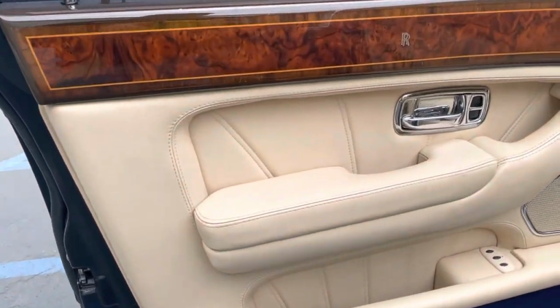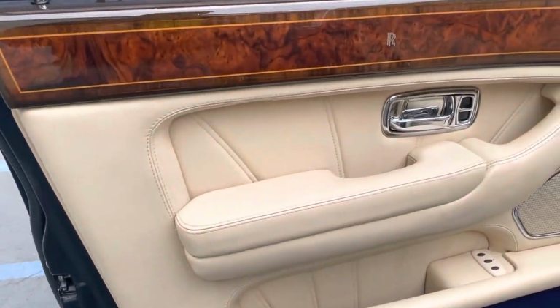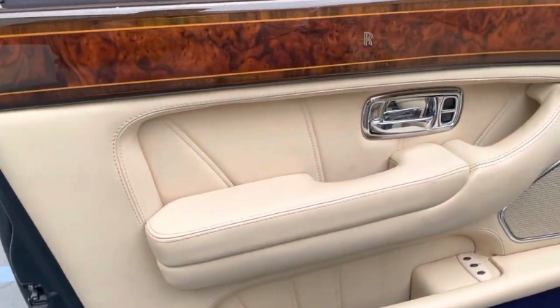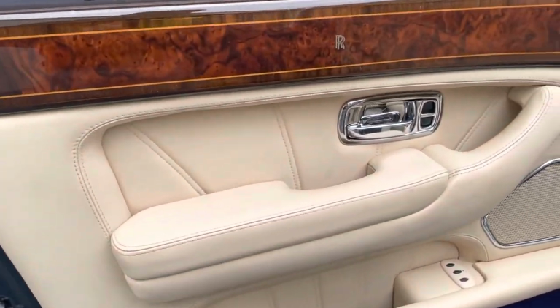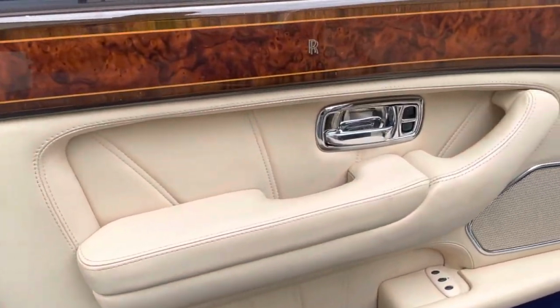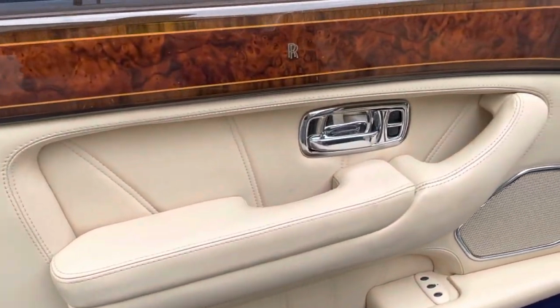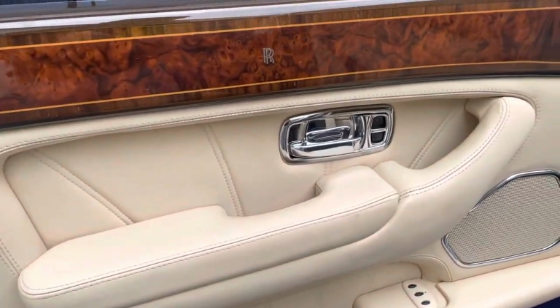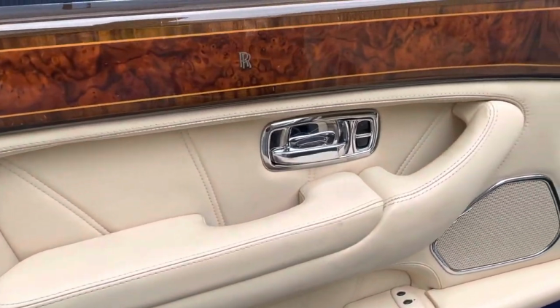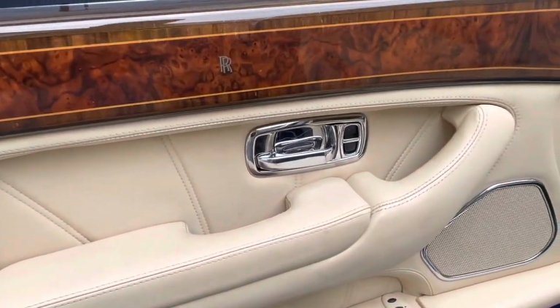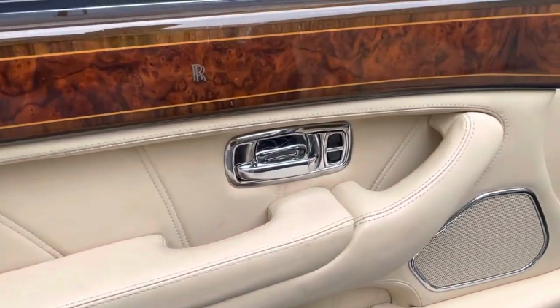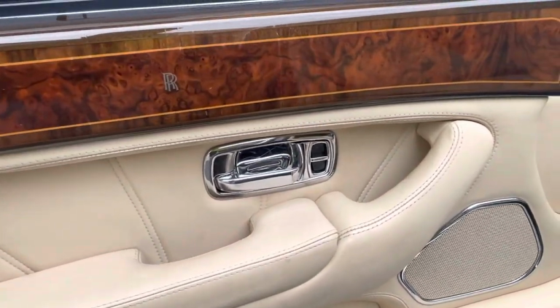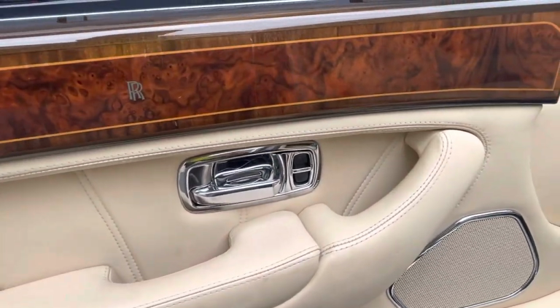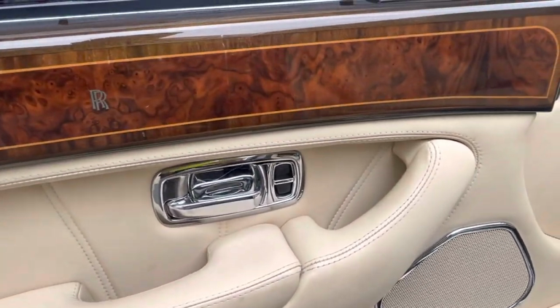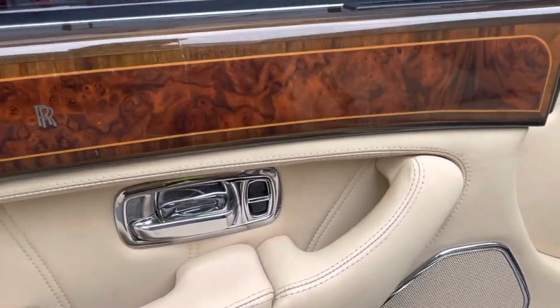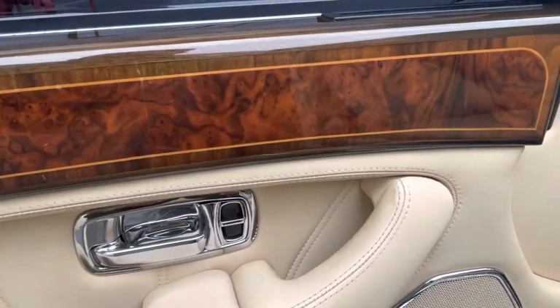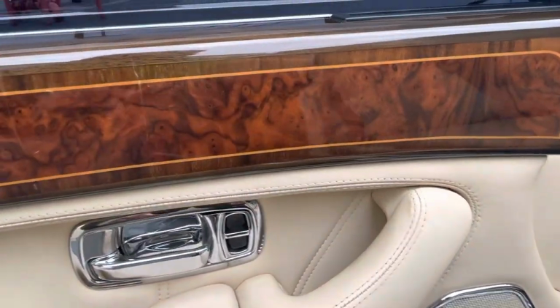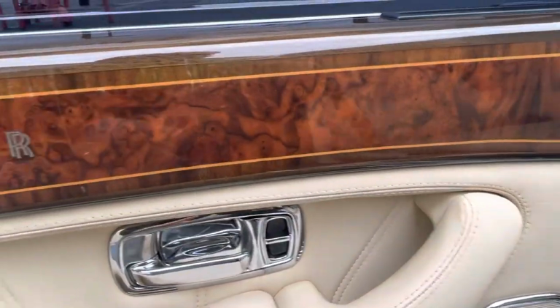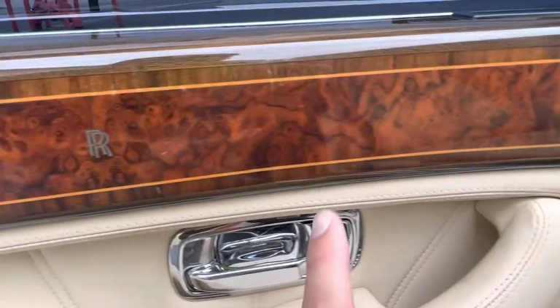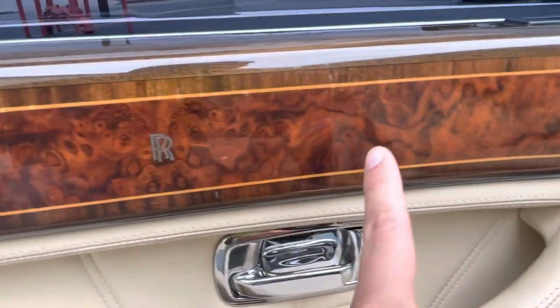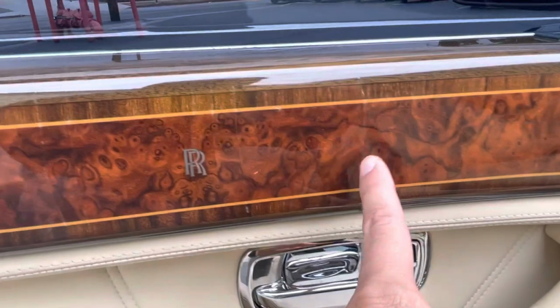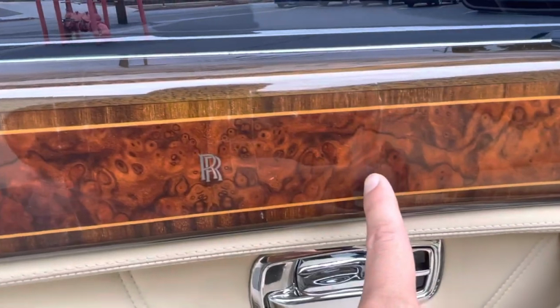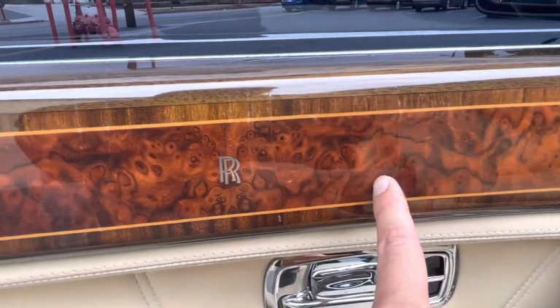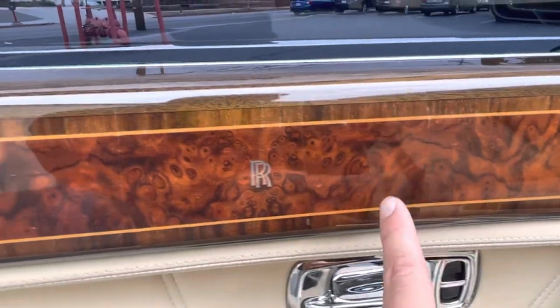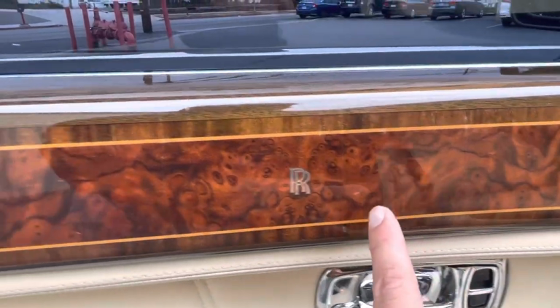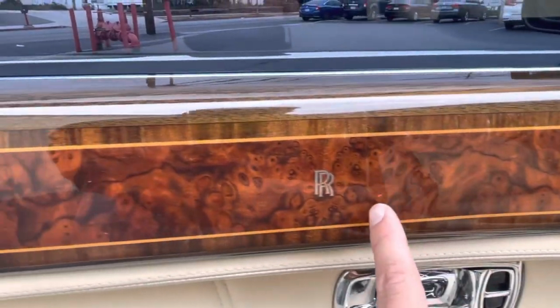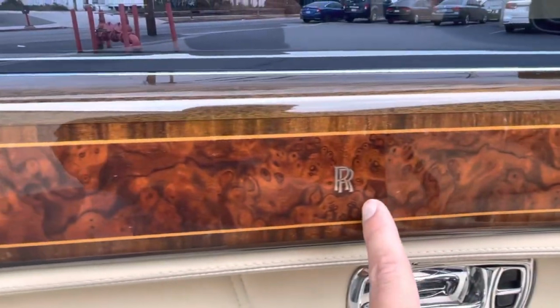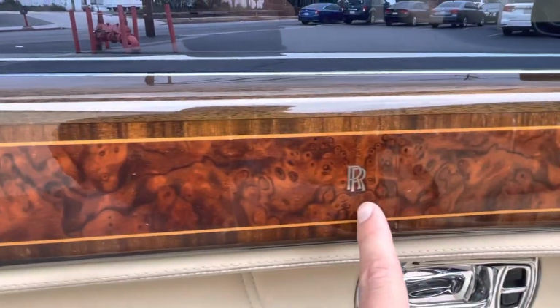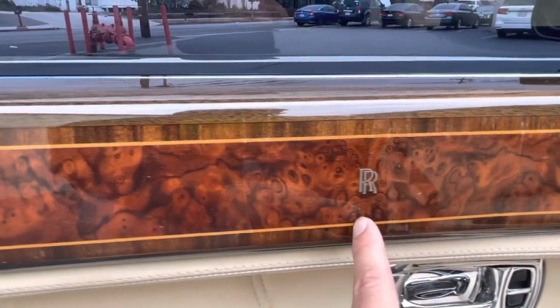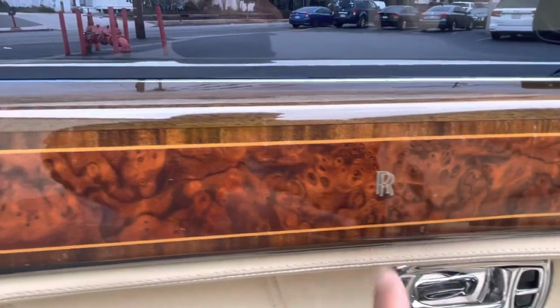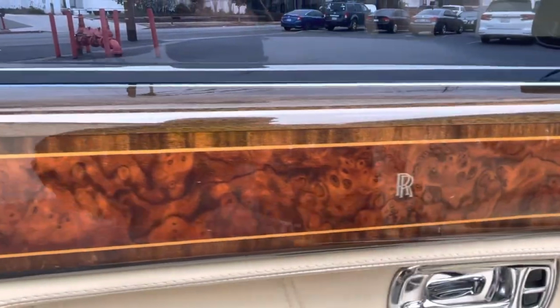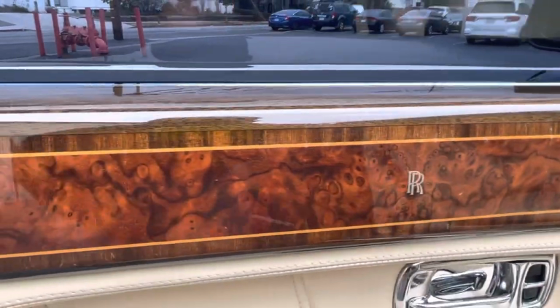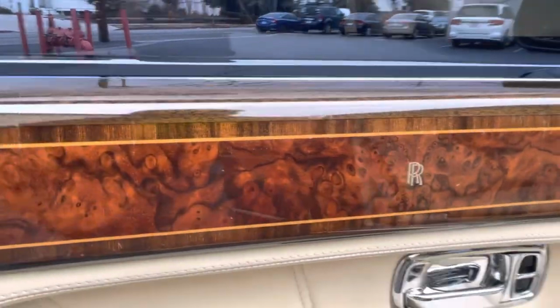Driver door — again, some light cracking on the wood veneer here.